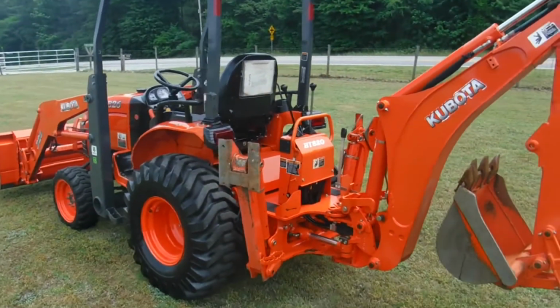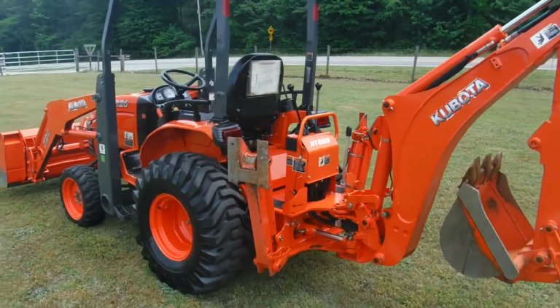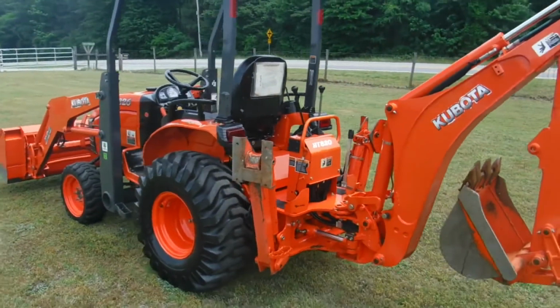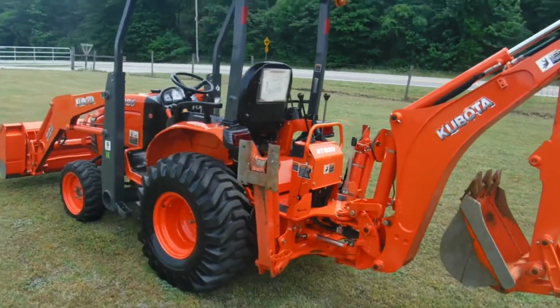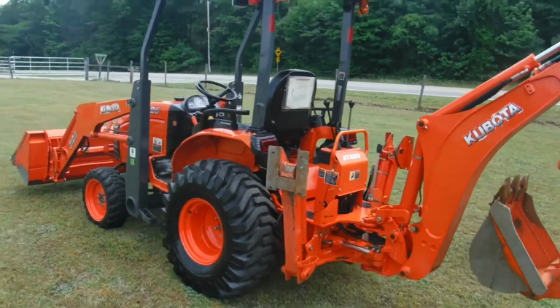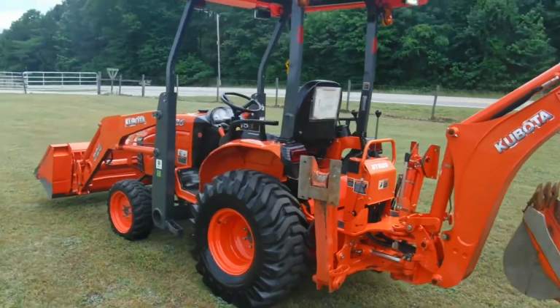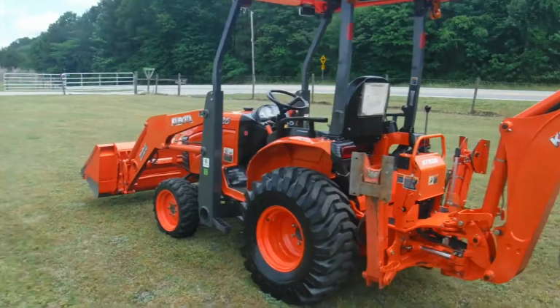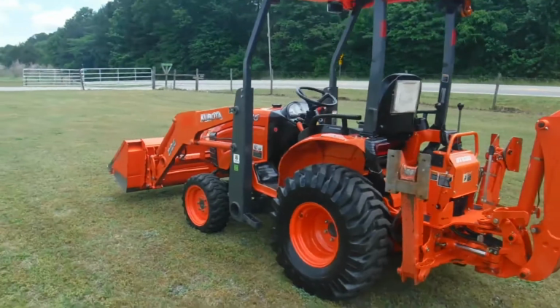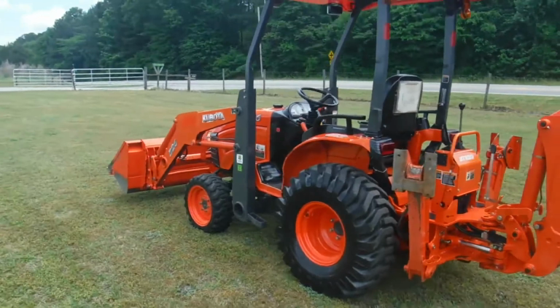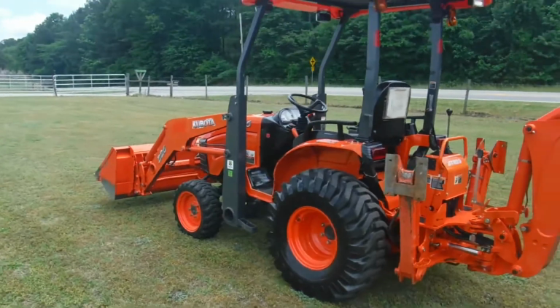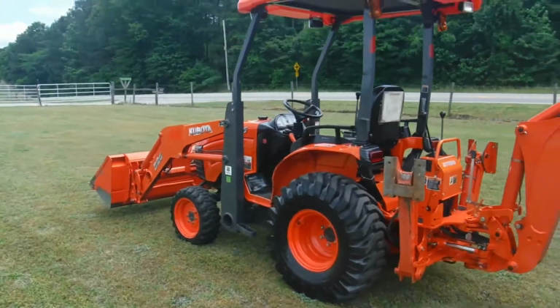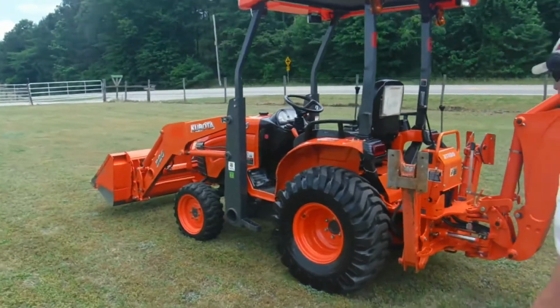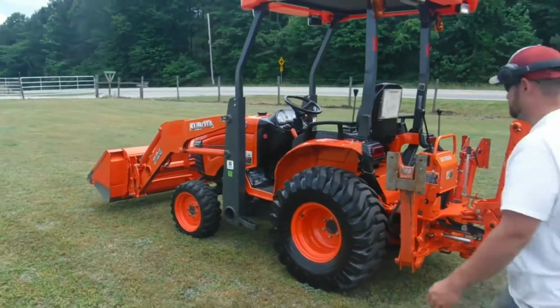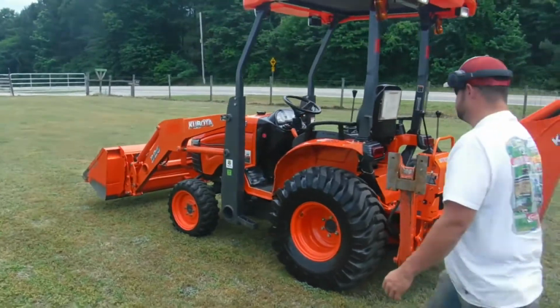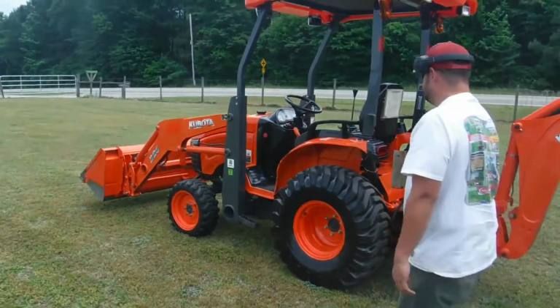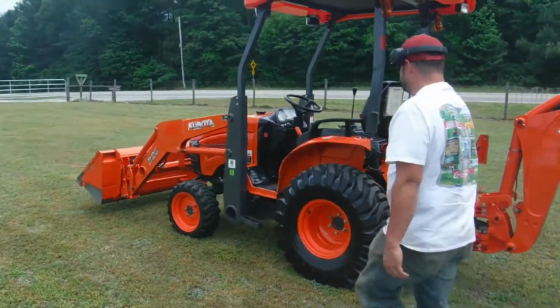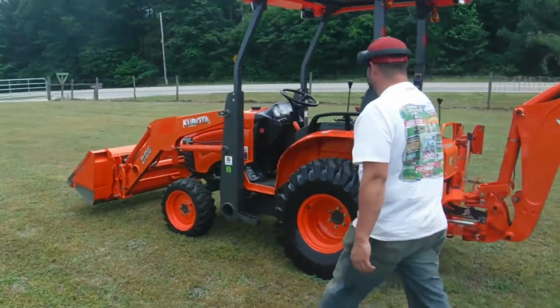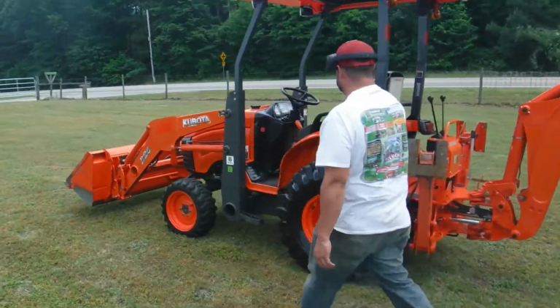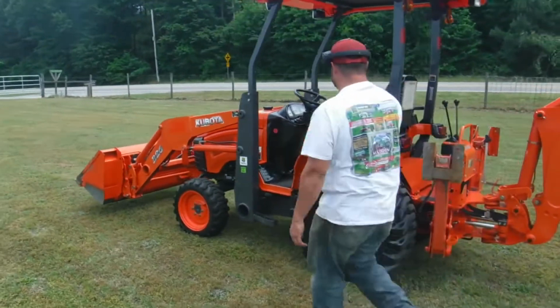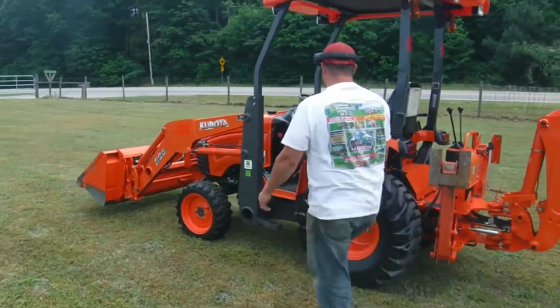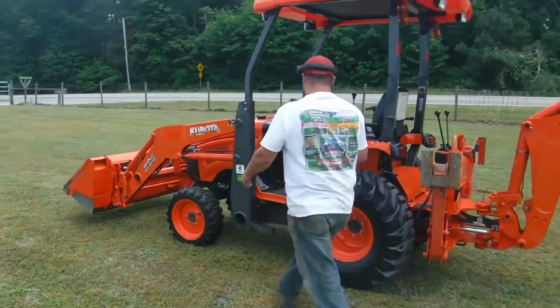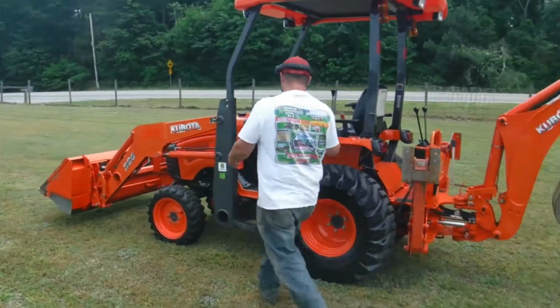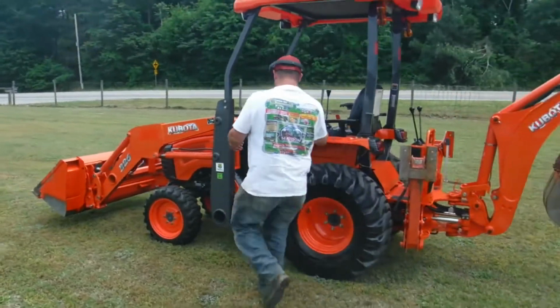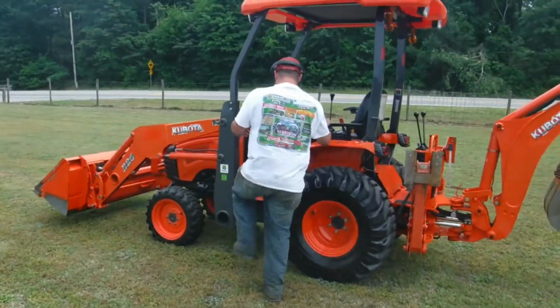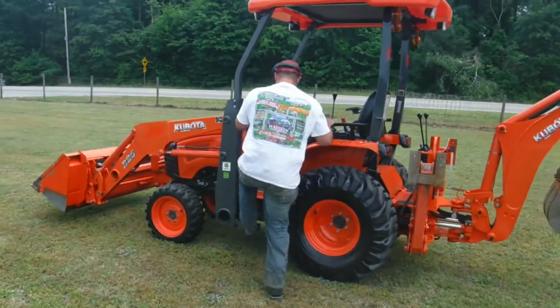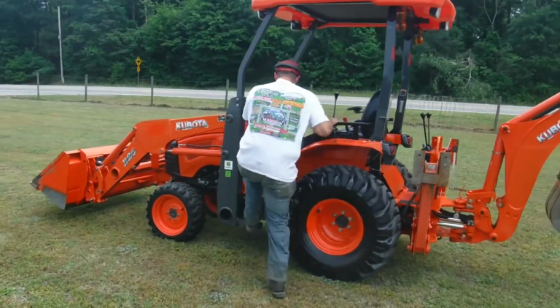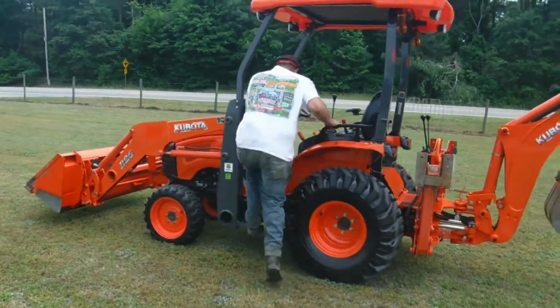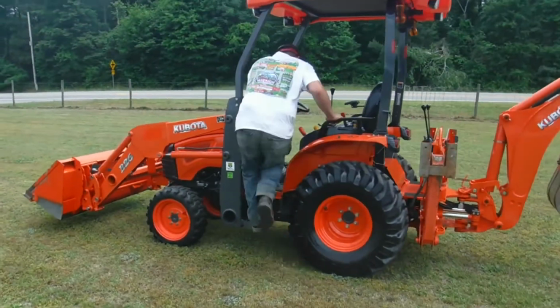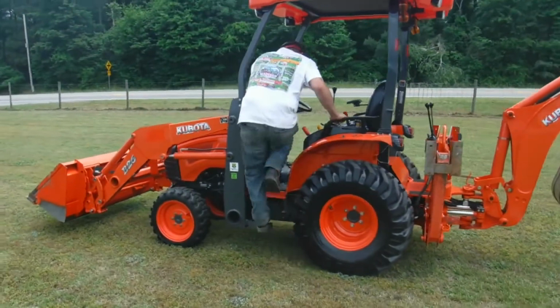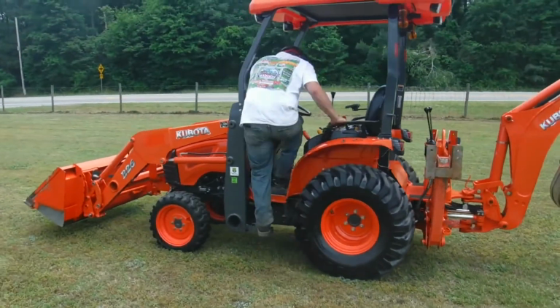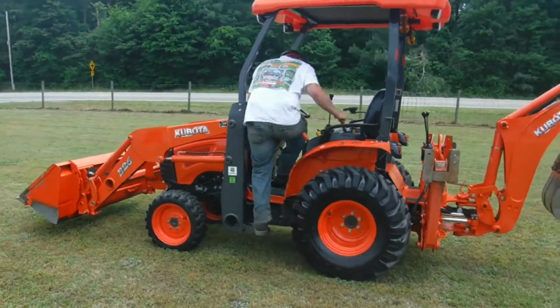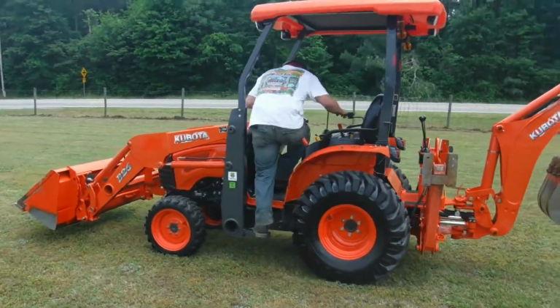We're going to do a quick little video here to show you that it does start, run, and operate.